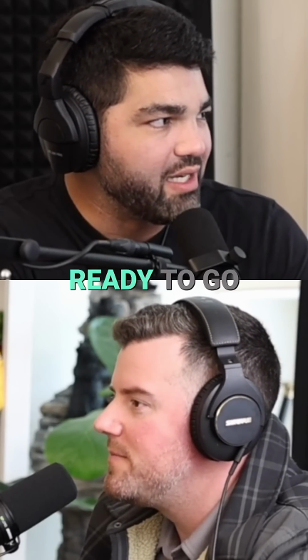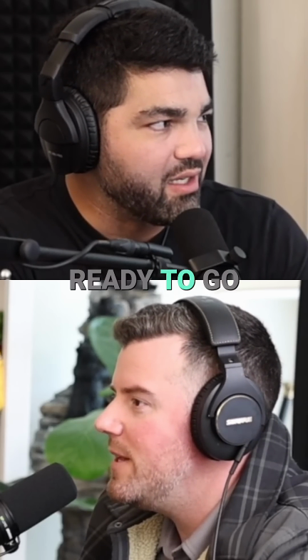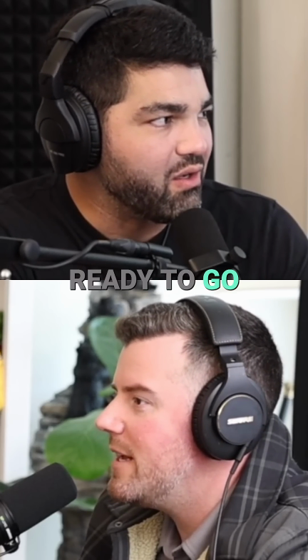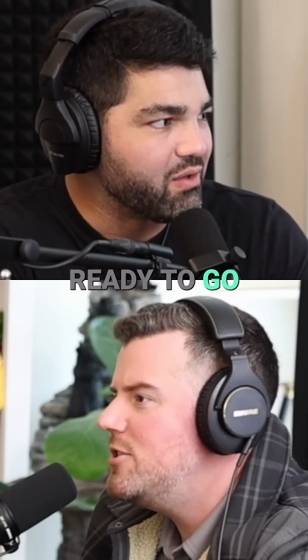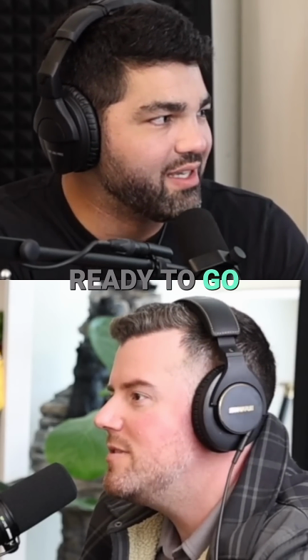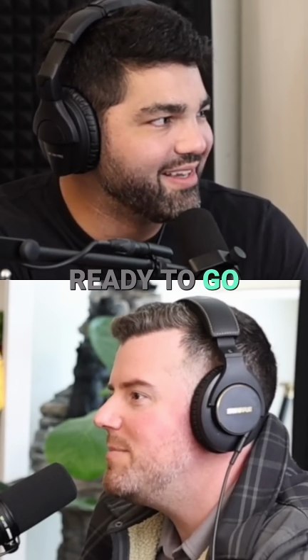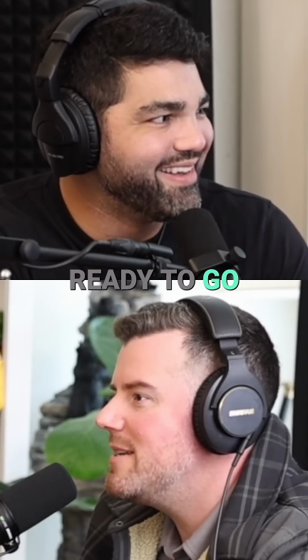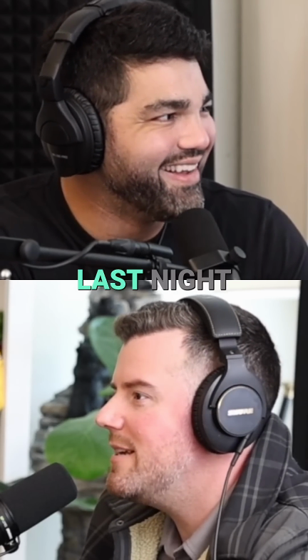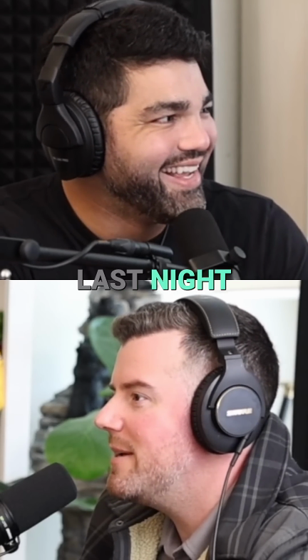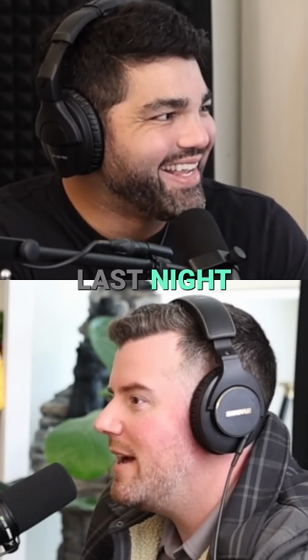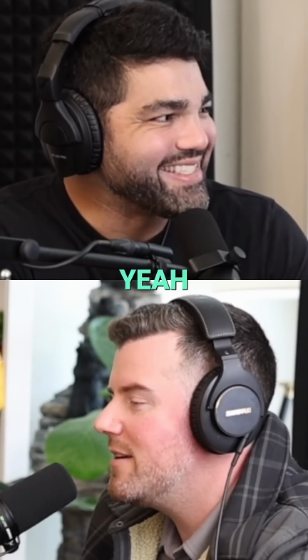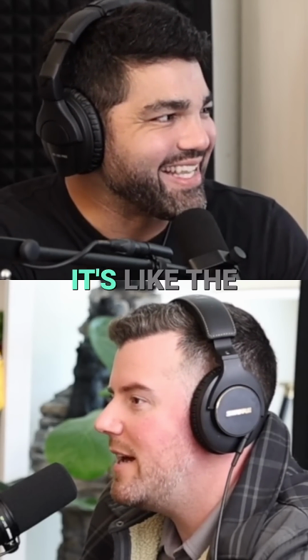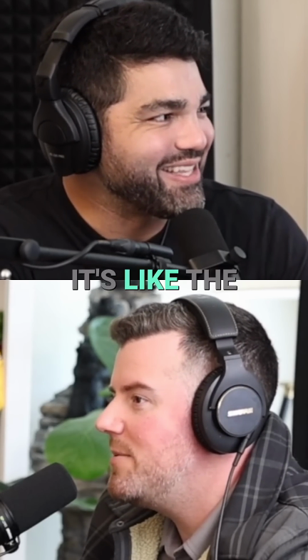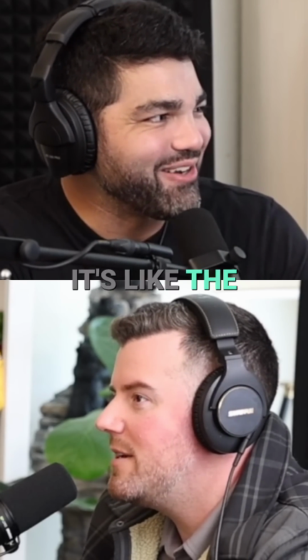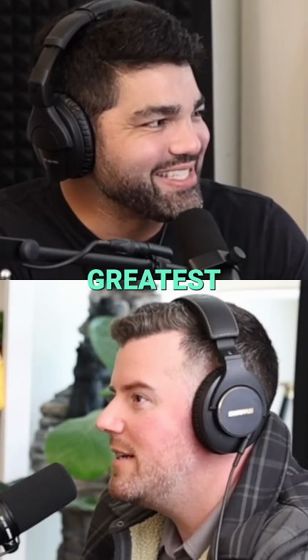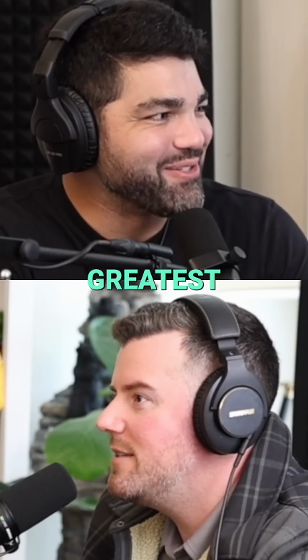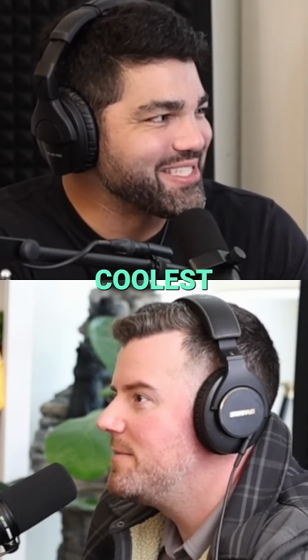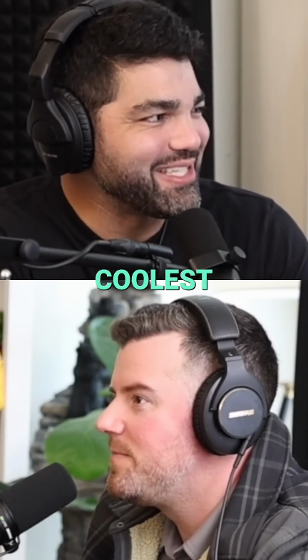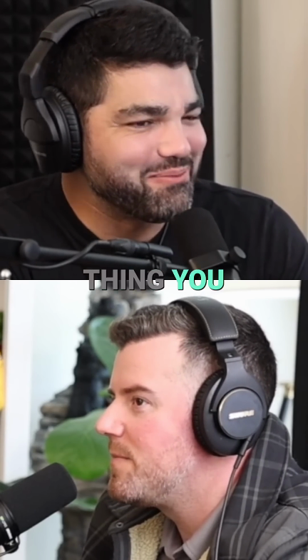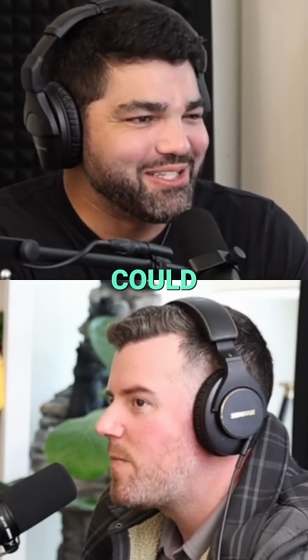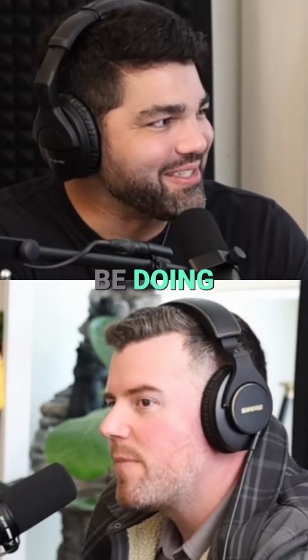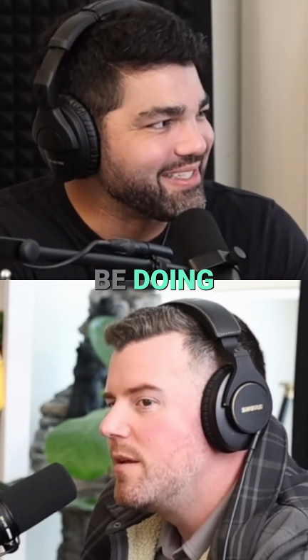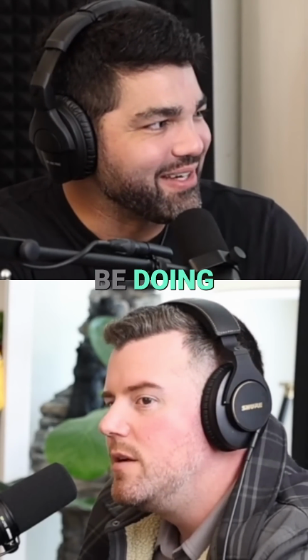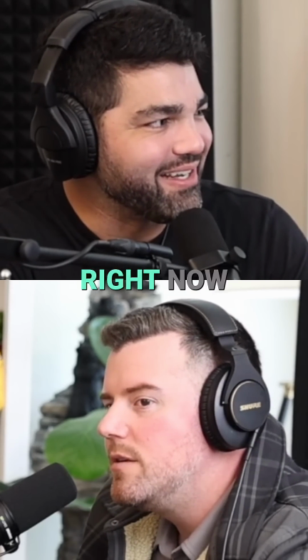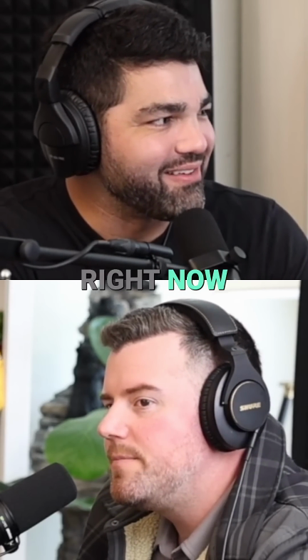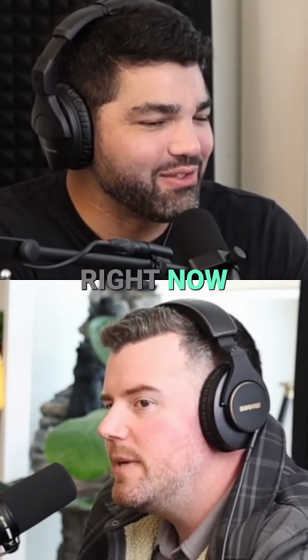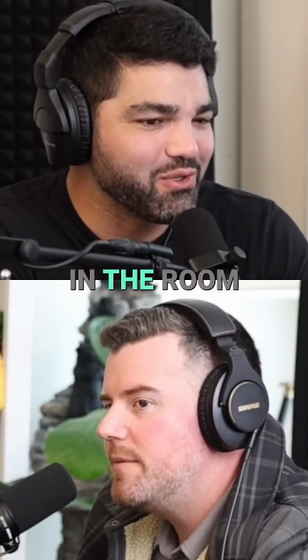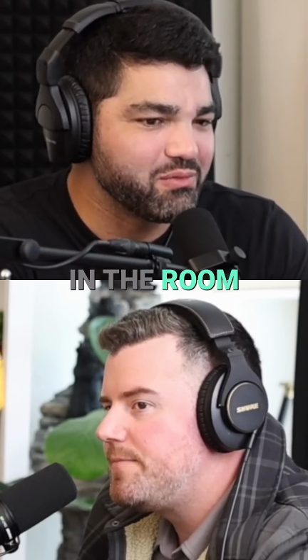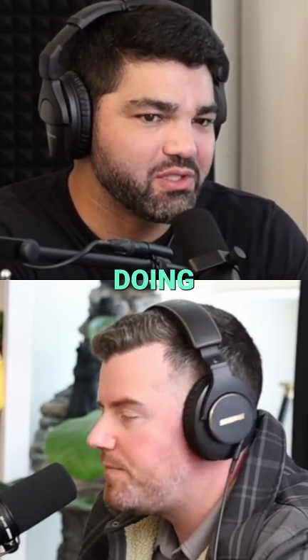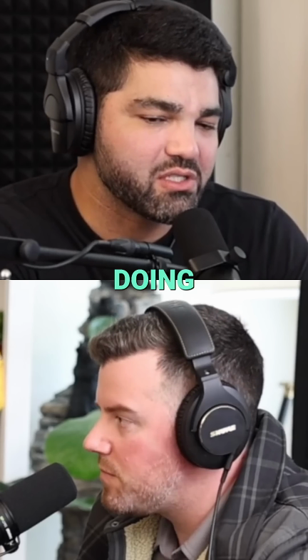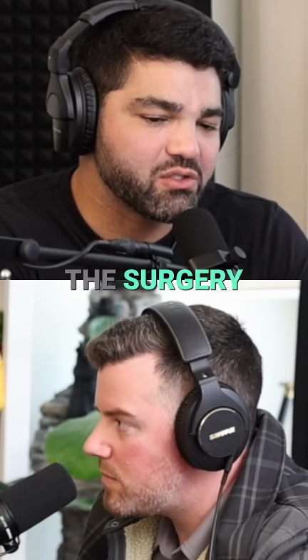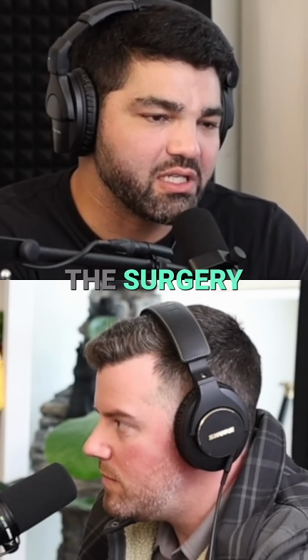They're like, did you sleep last night? Yeah, it was 91, 92. It's like the greatest, coolest thing you could be doing right now, in the room, doing the surgery.